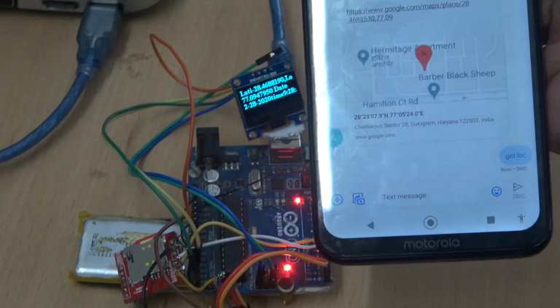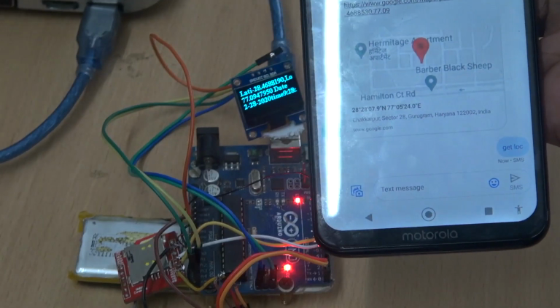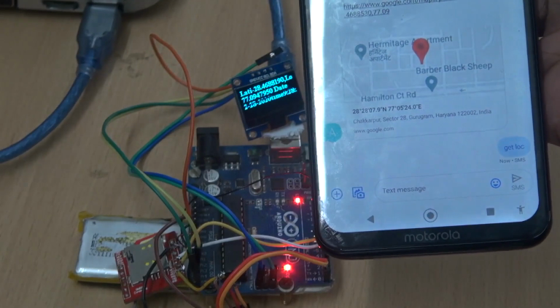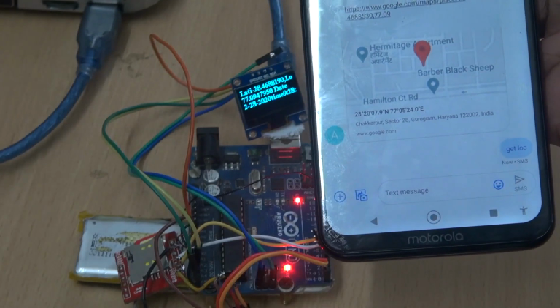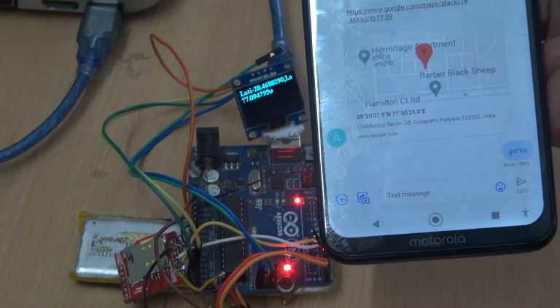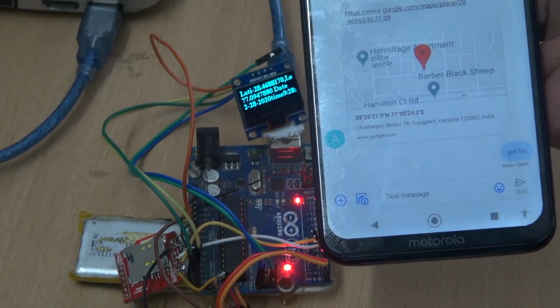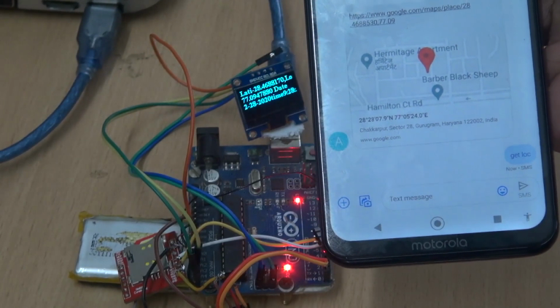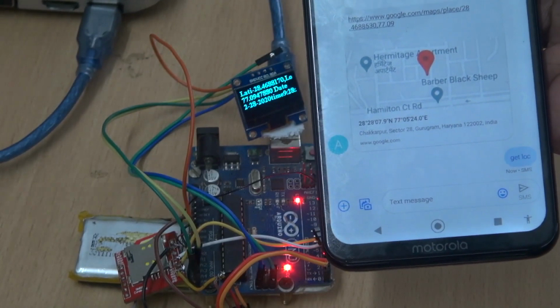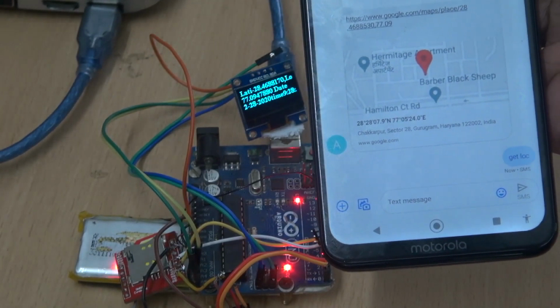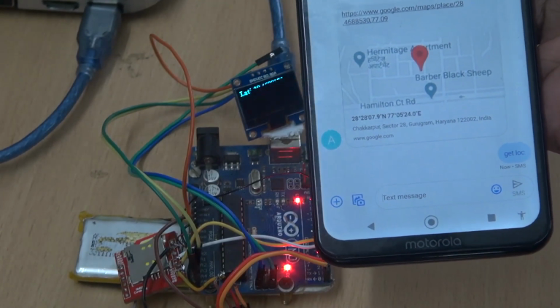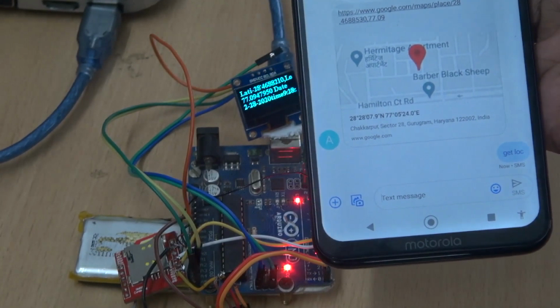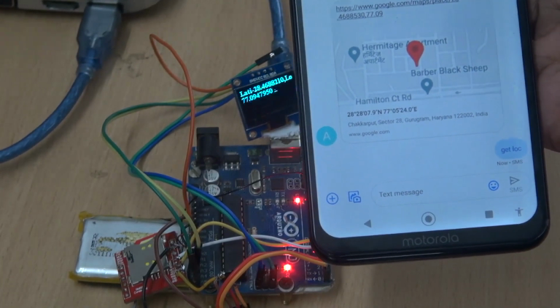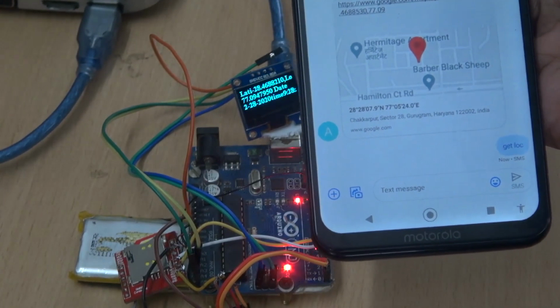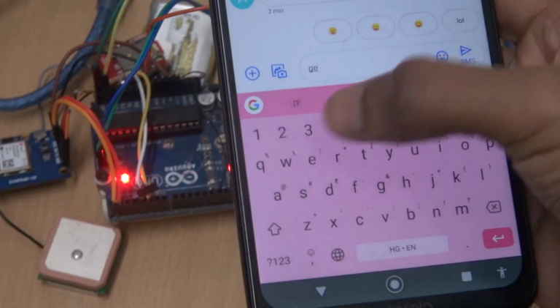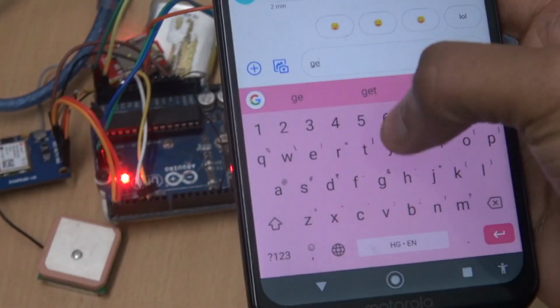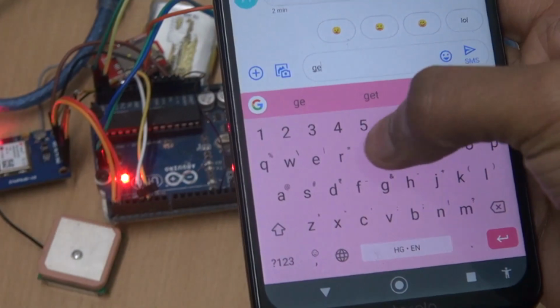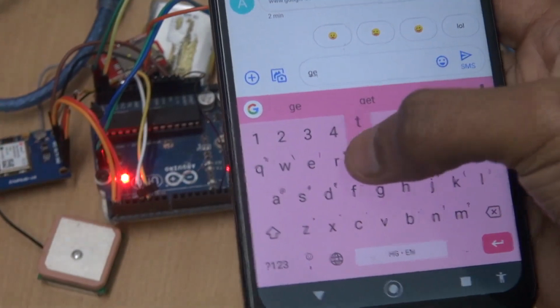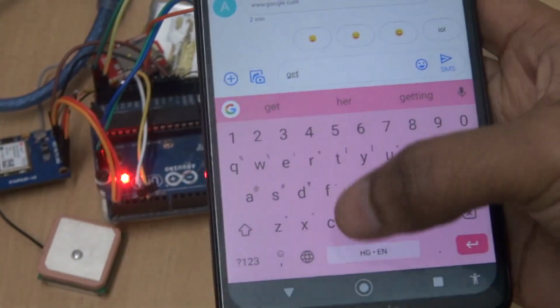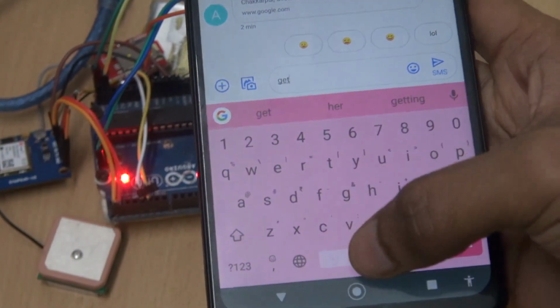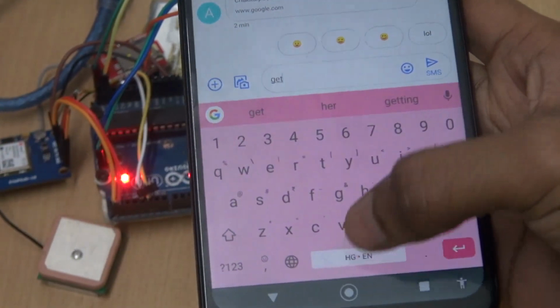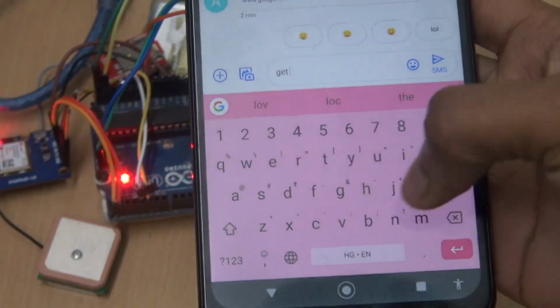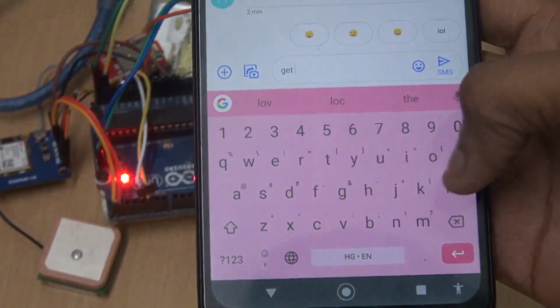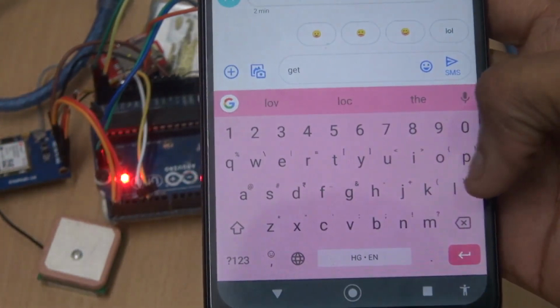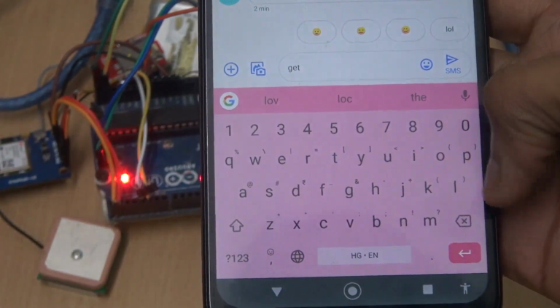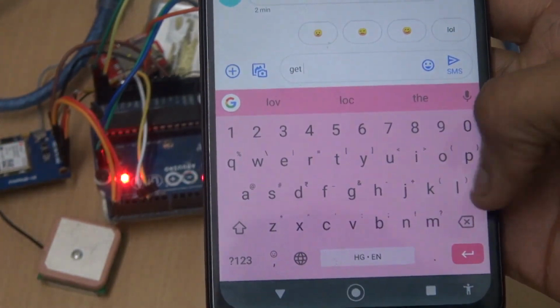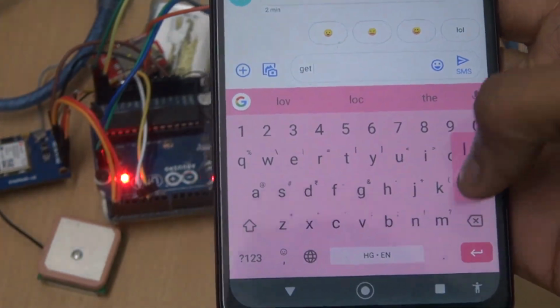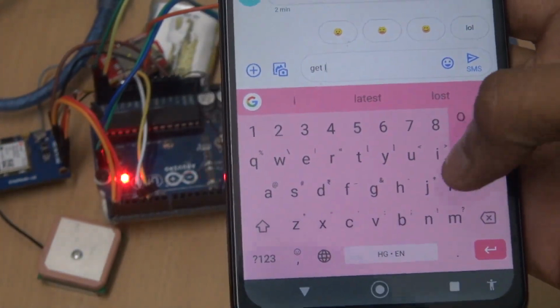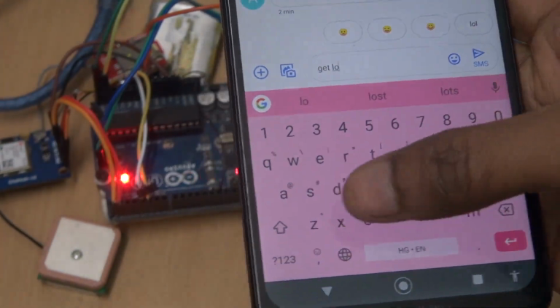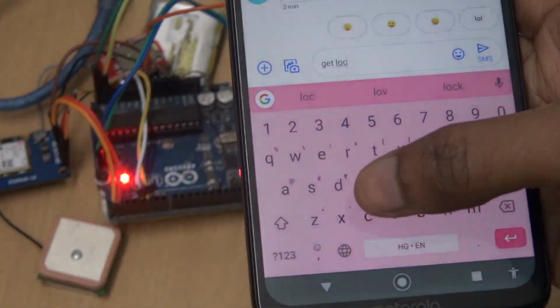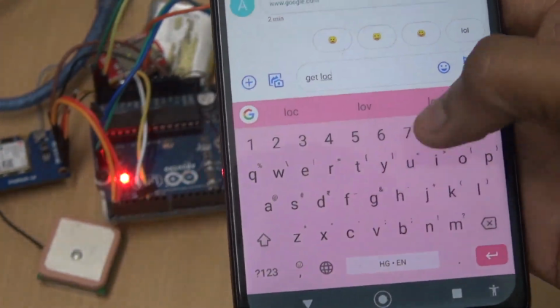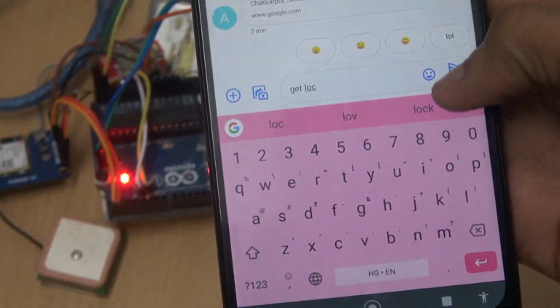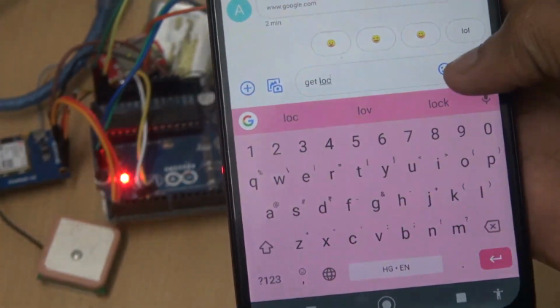Now let's test our prototype. We send an SMS to it, and now you will receive a location on your phone.